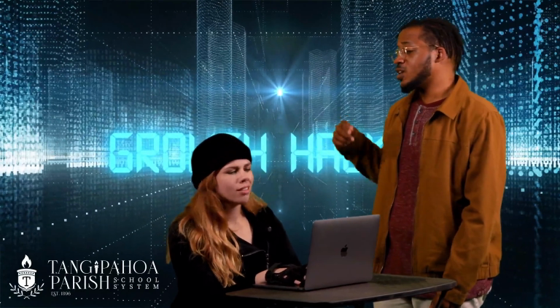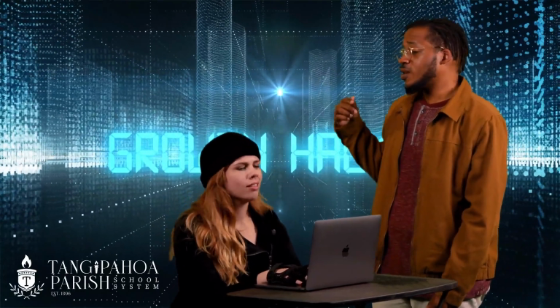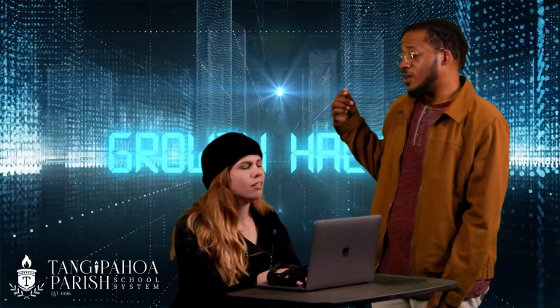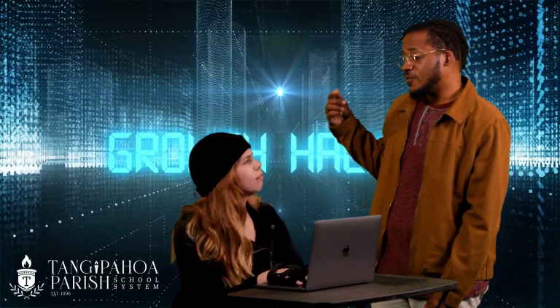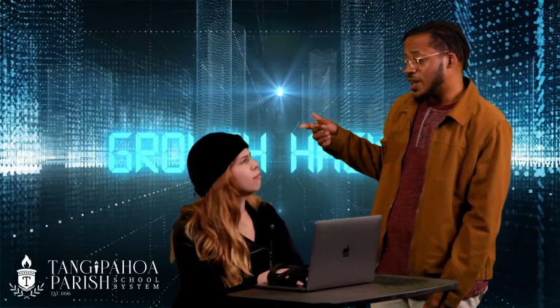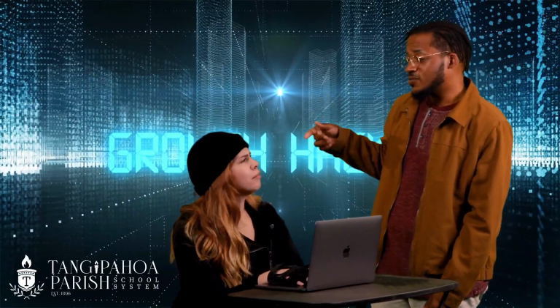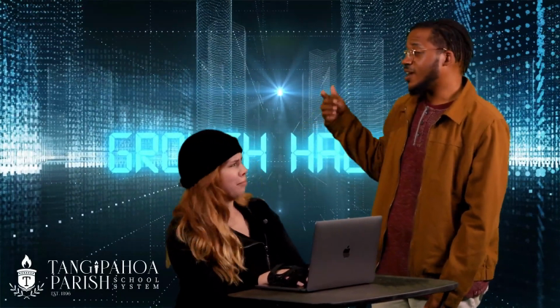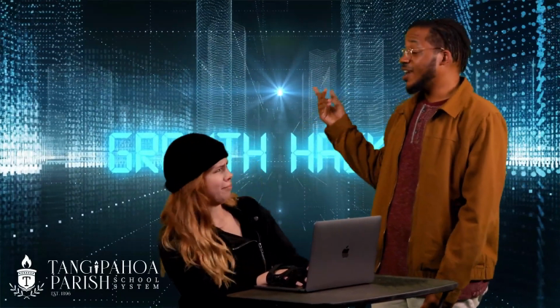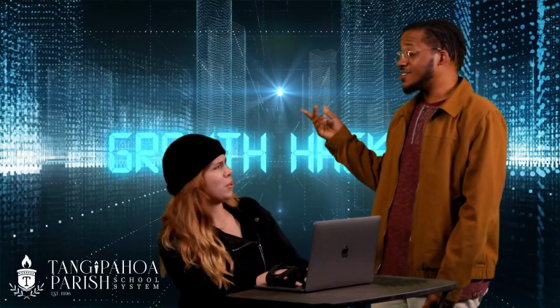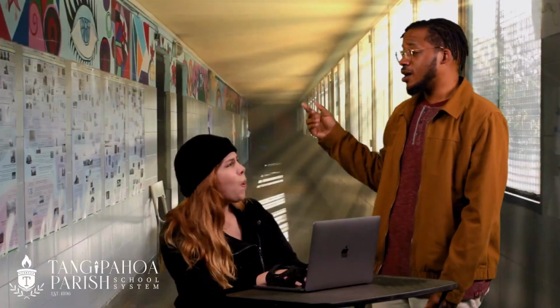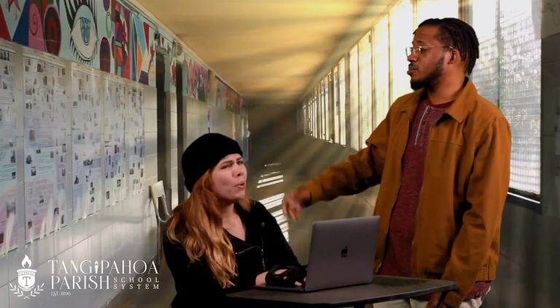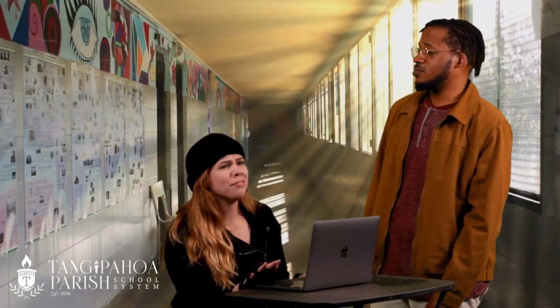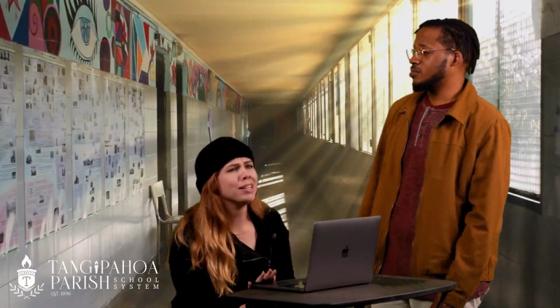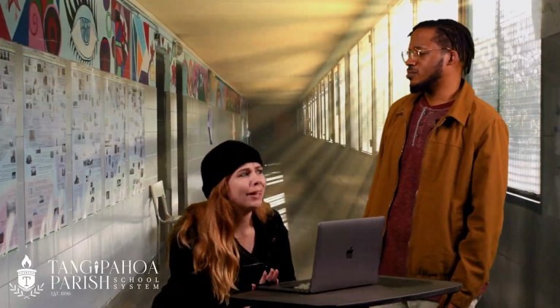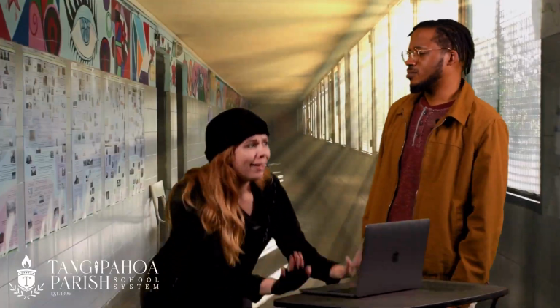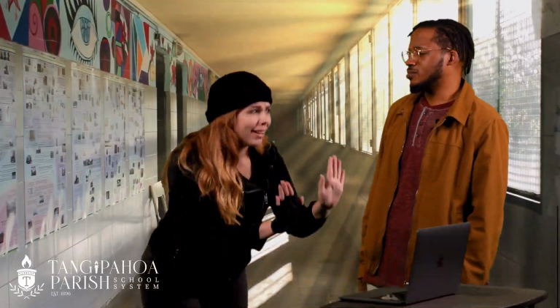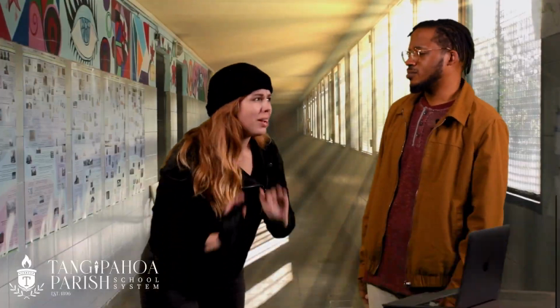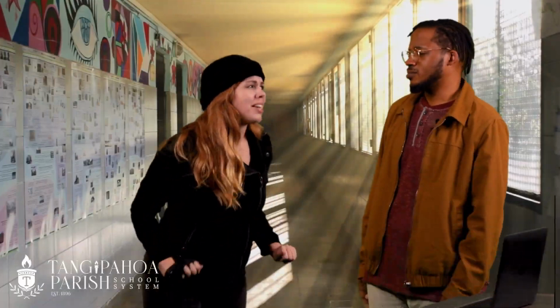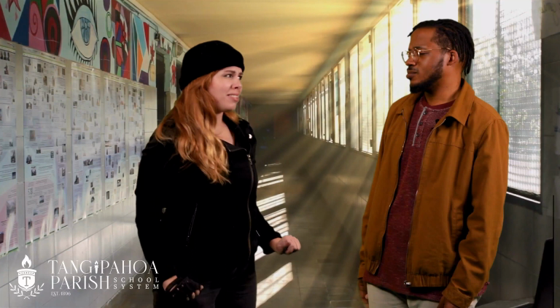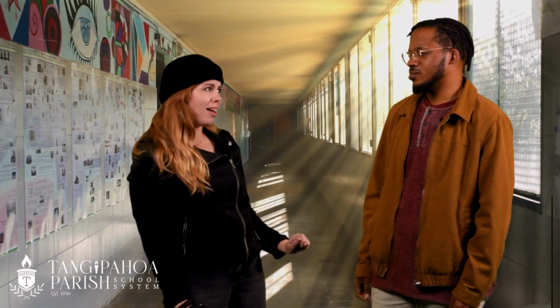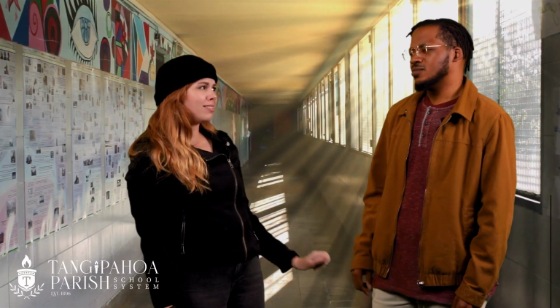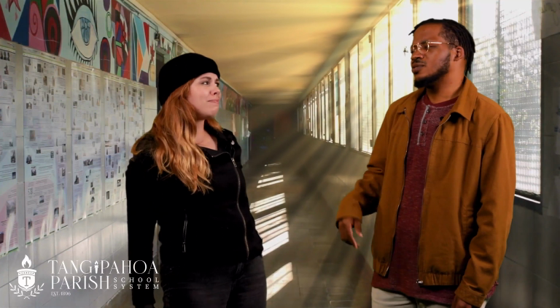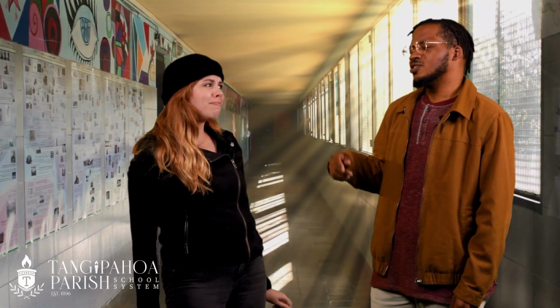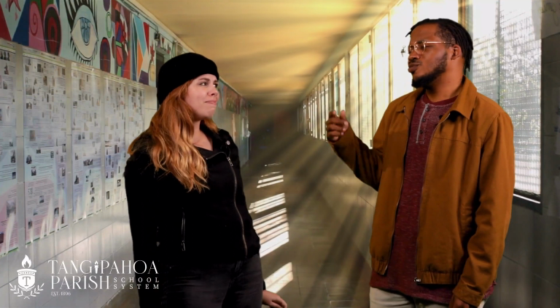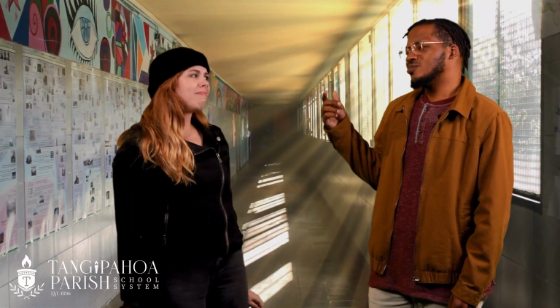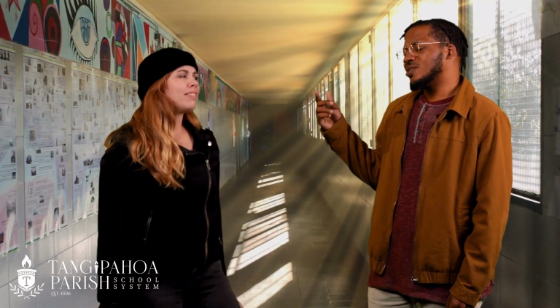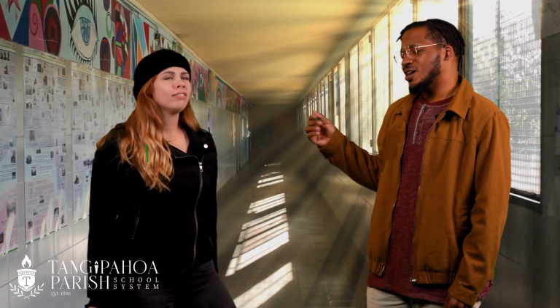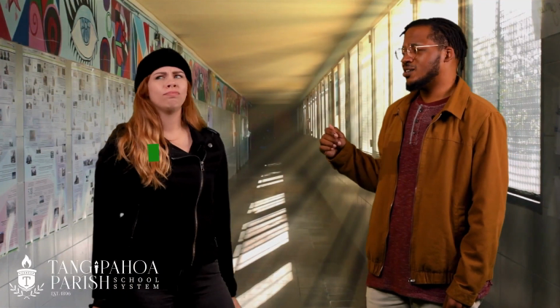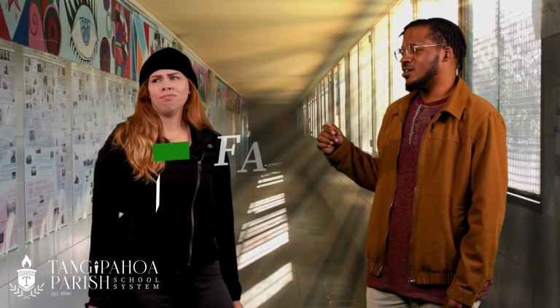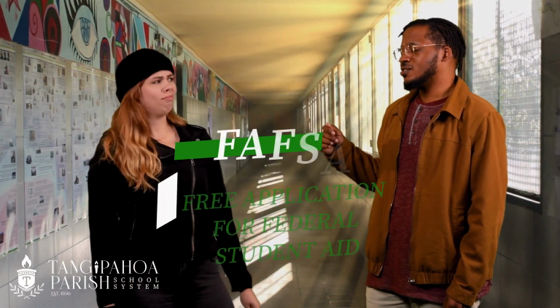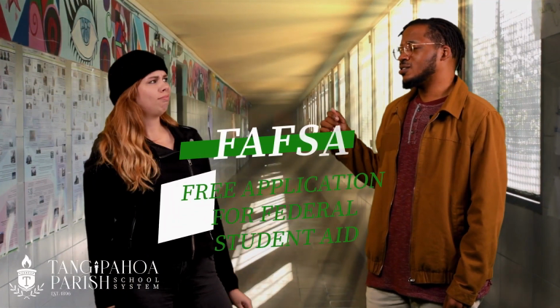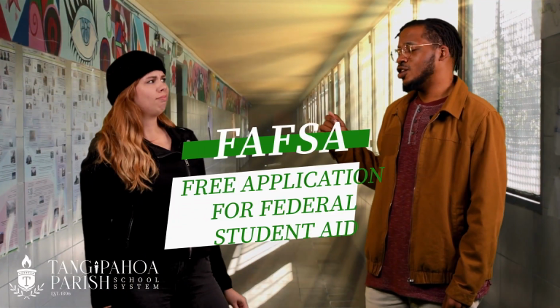I'm talking about filling out your FAFSA ASAP. What's a FAFSA? That sounds kinda sus. You look kinda sus.